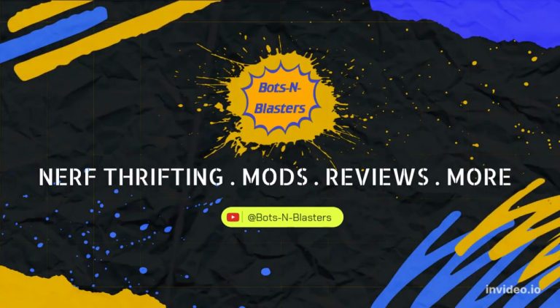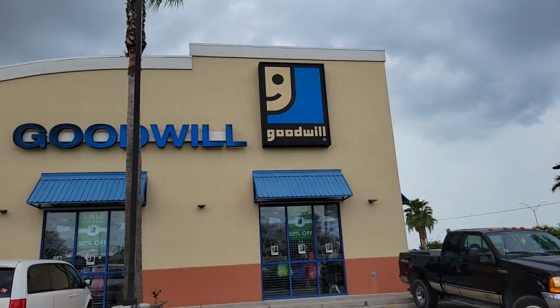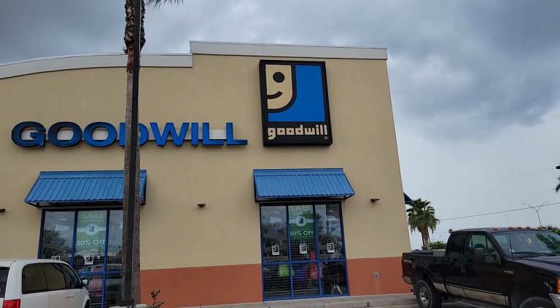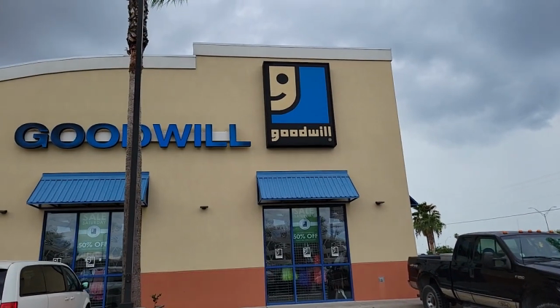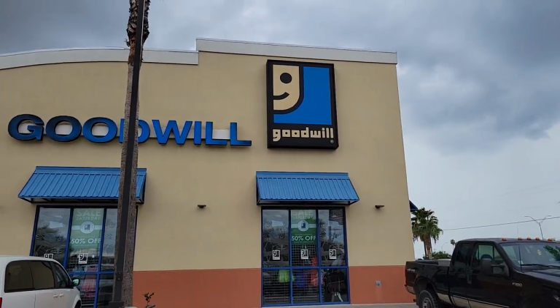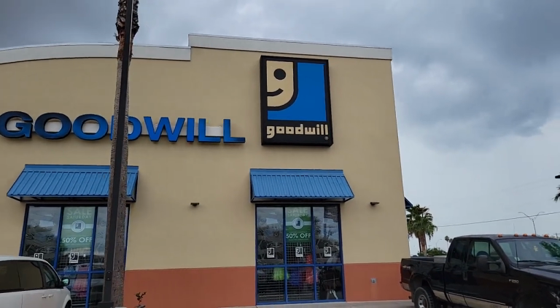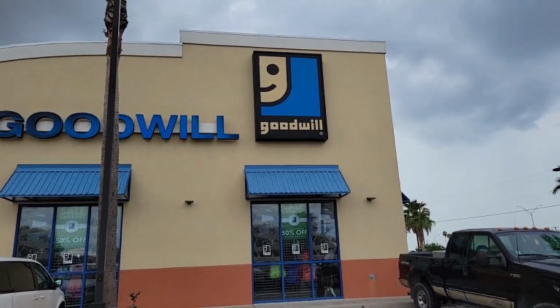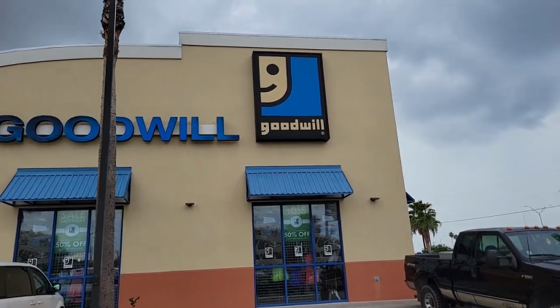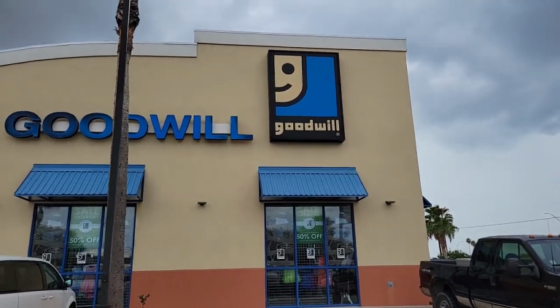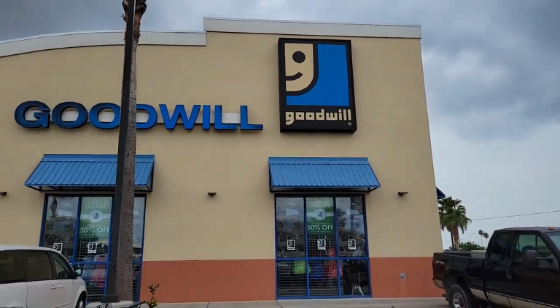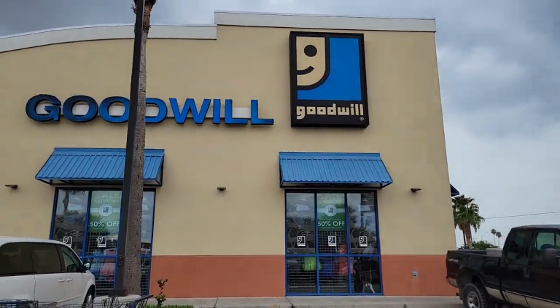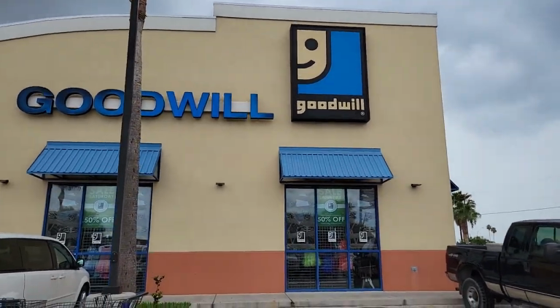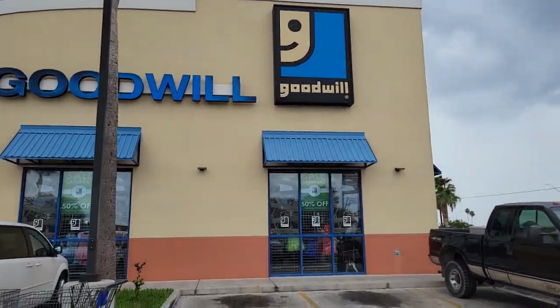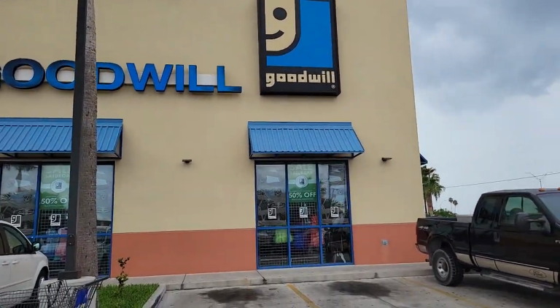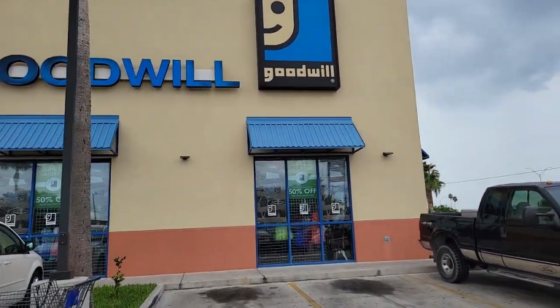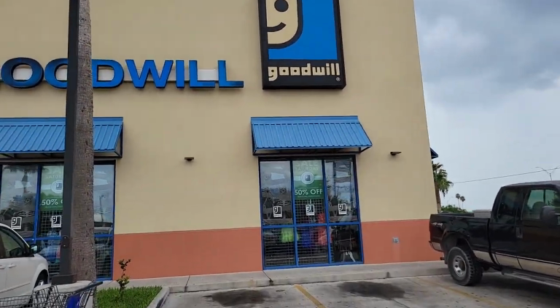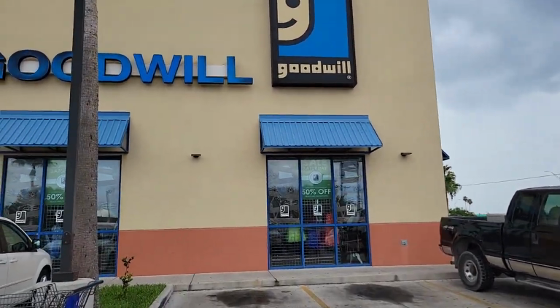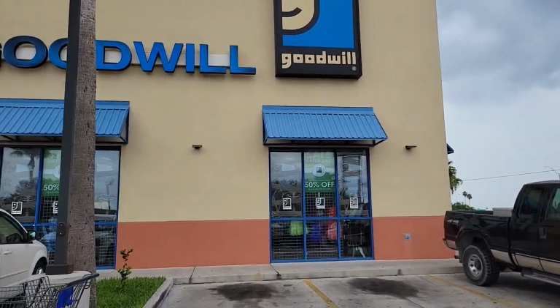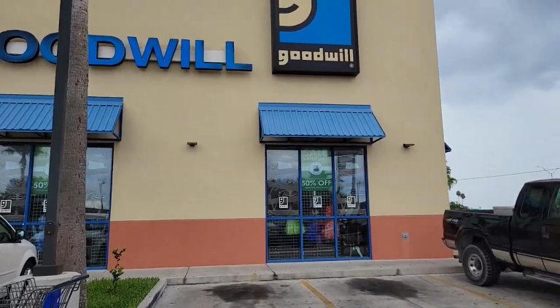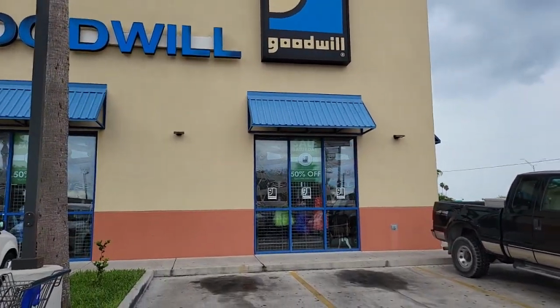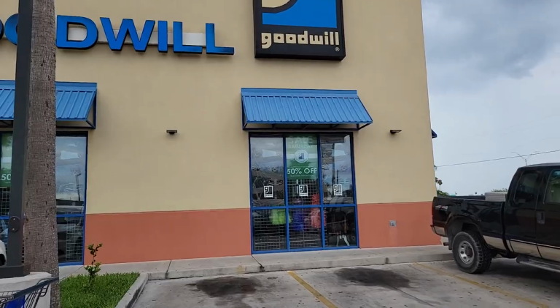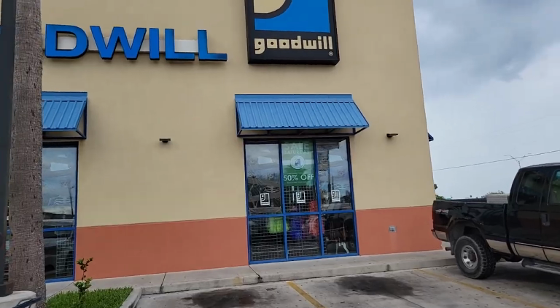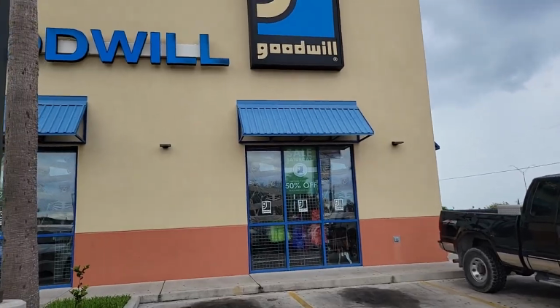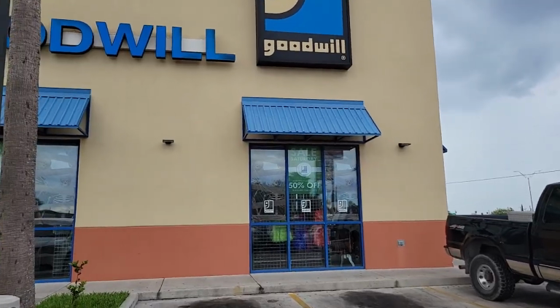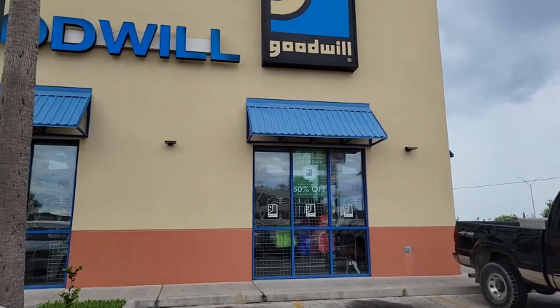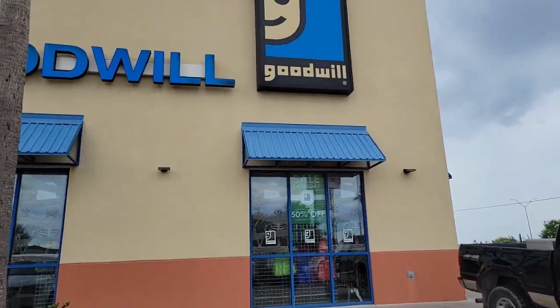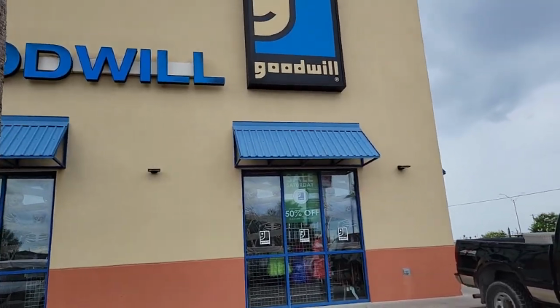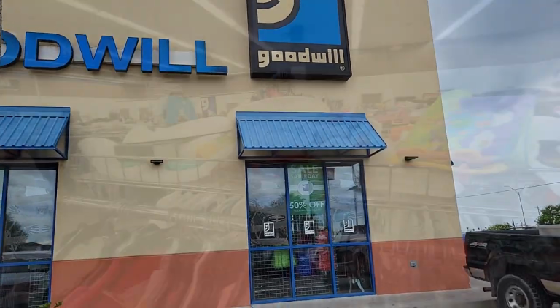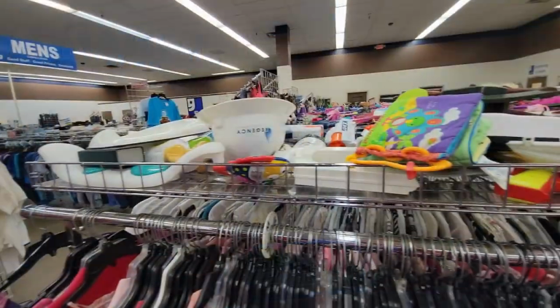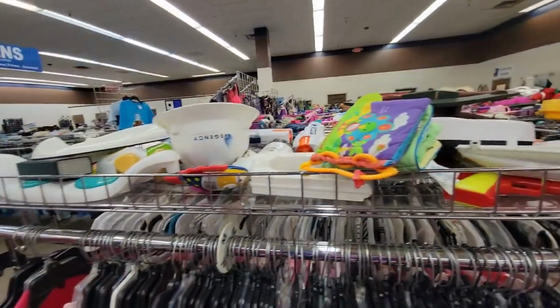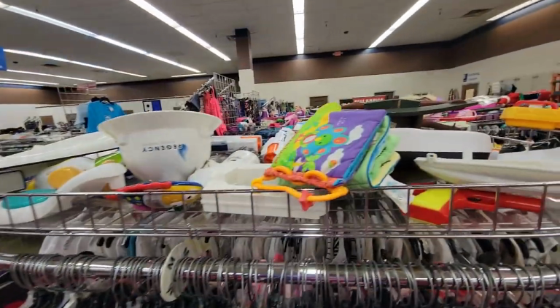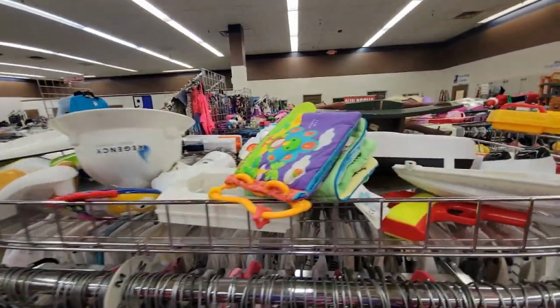Hey guys, Bots and Blasters here. Let's hit up a Goodwill — we haven't done thrifting for a while. Step inside.